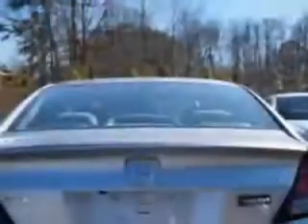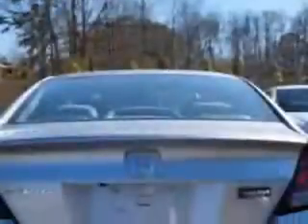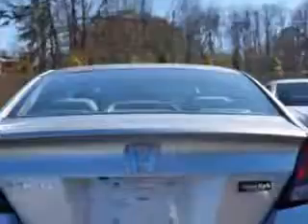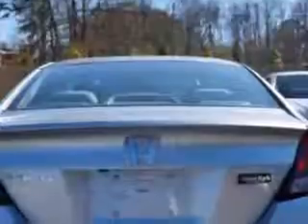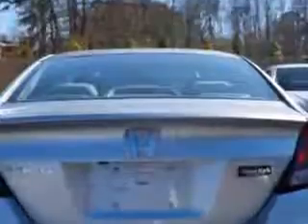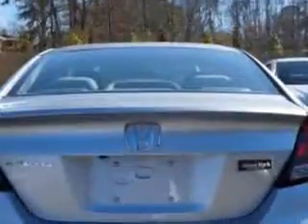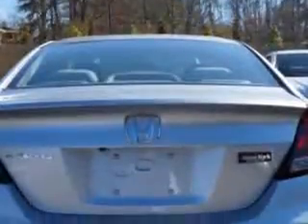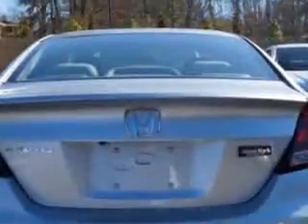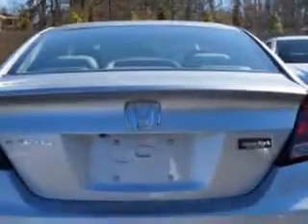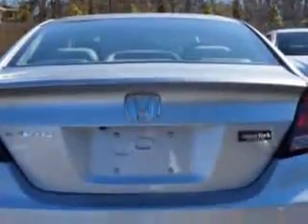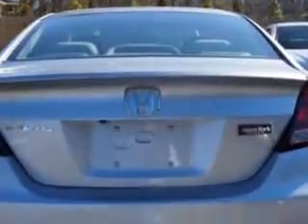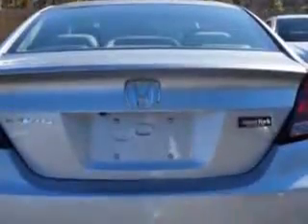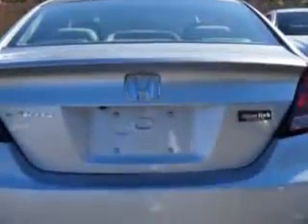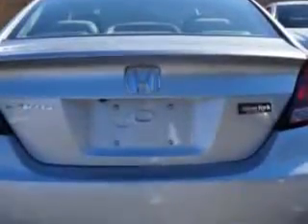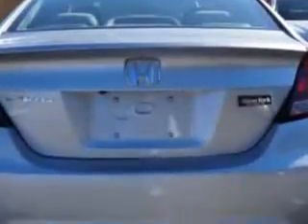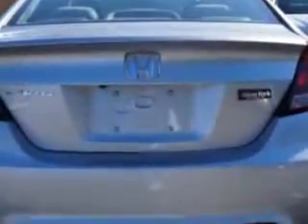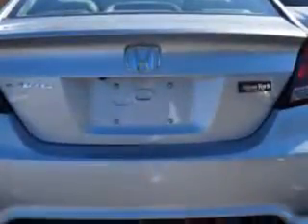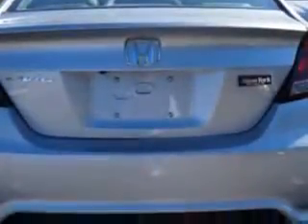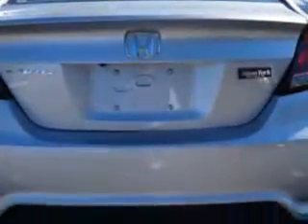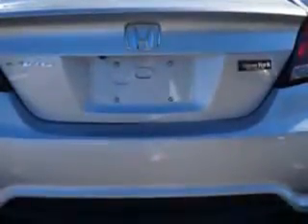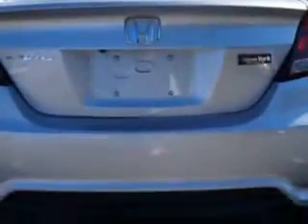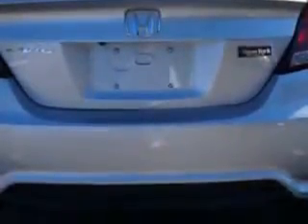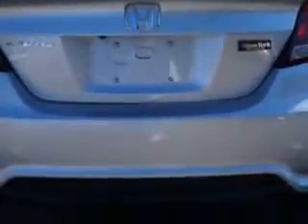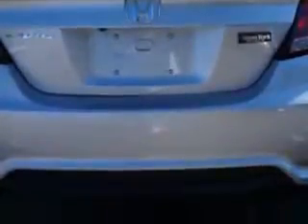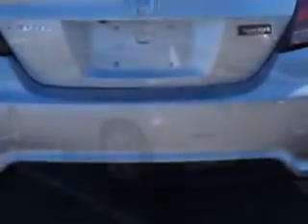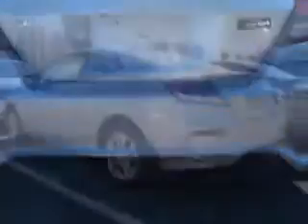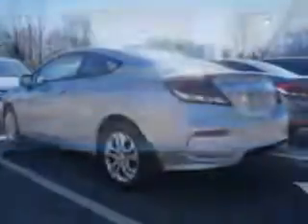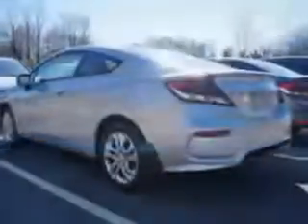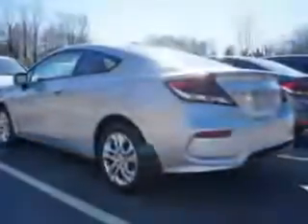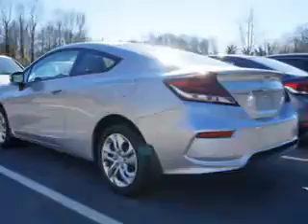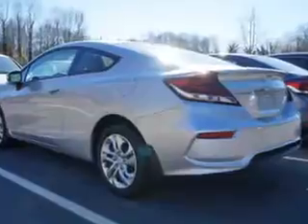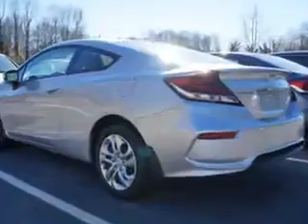Rearview camera, and much more. Enjoy the drive and have peace of mind in this 2014 Honda Civic.